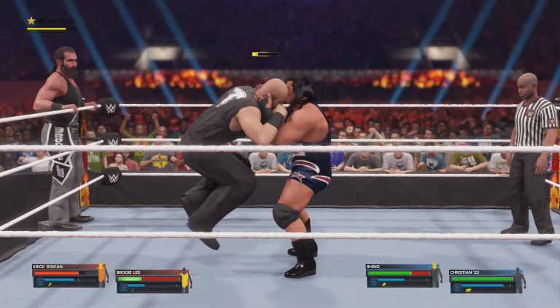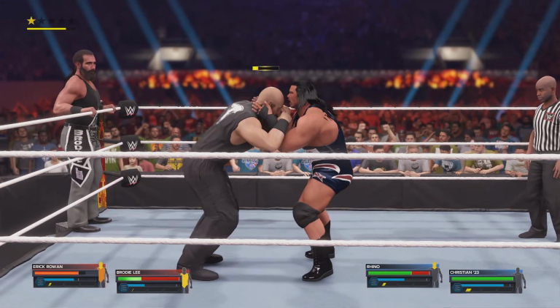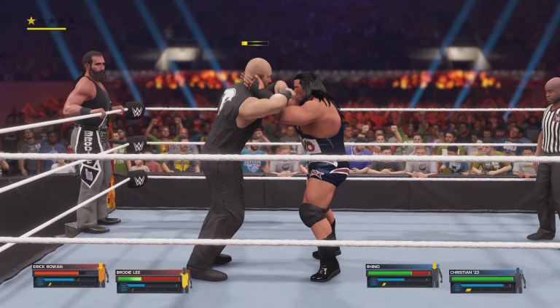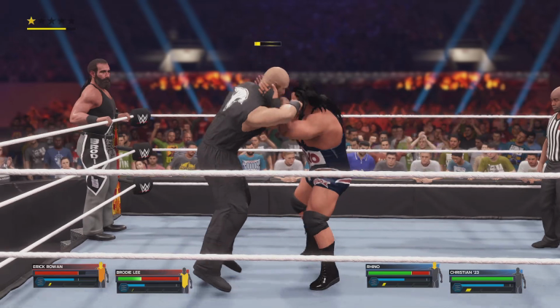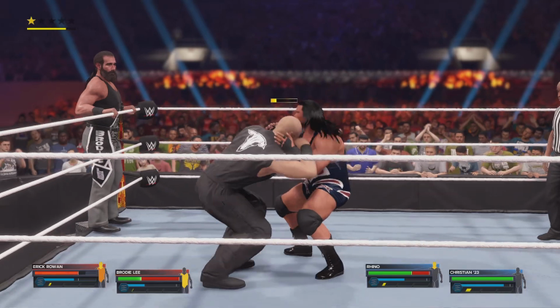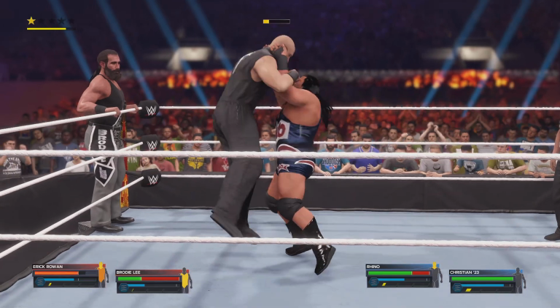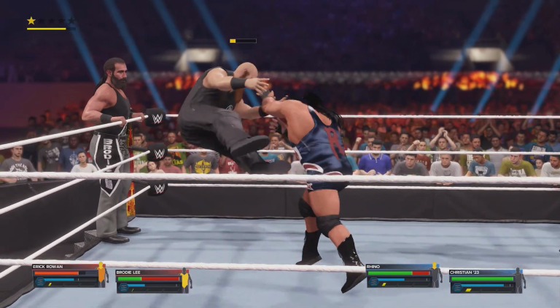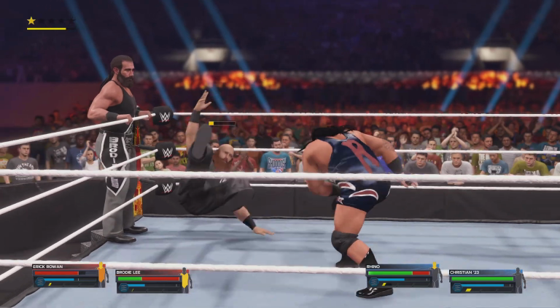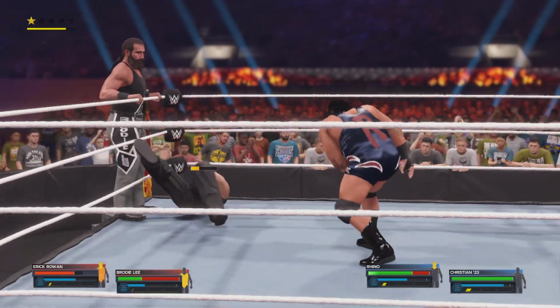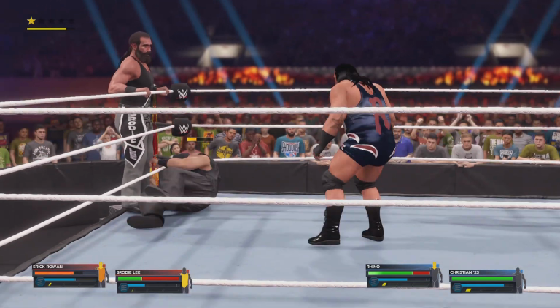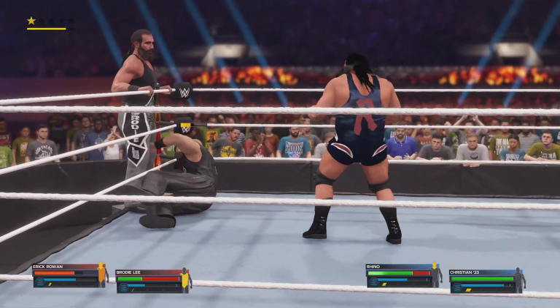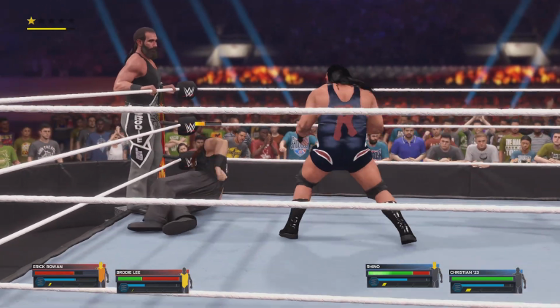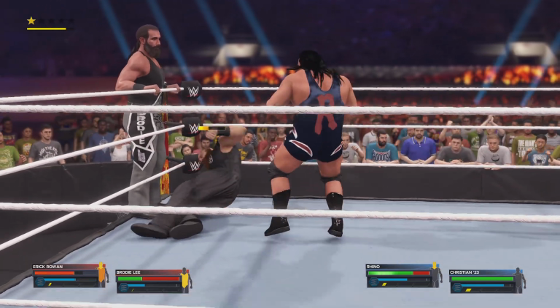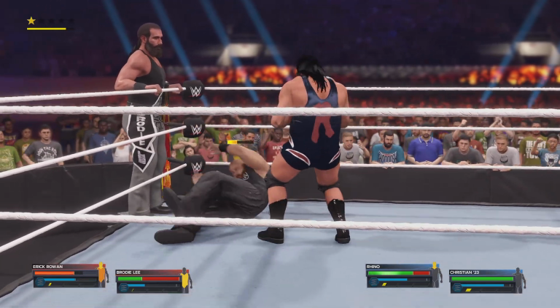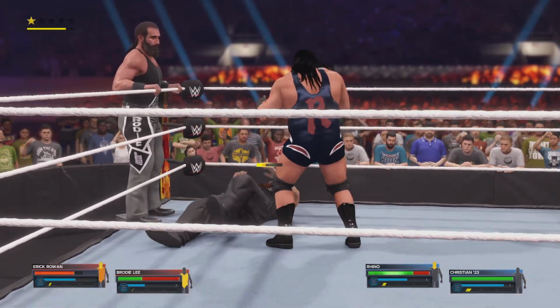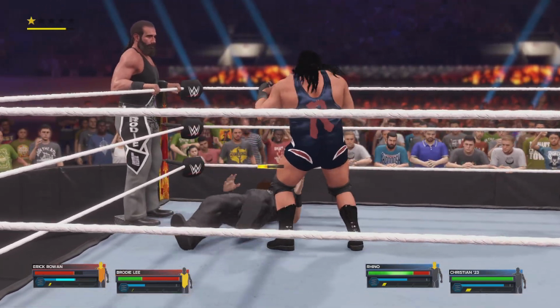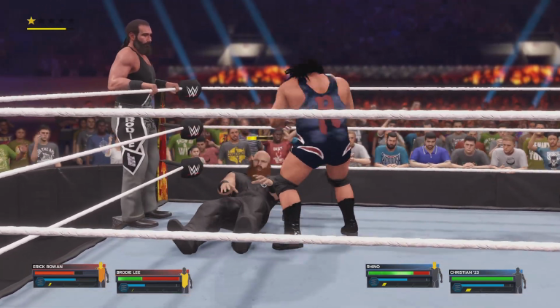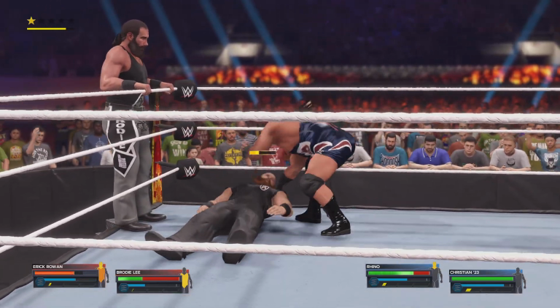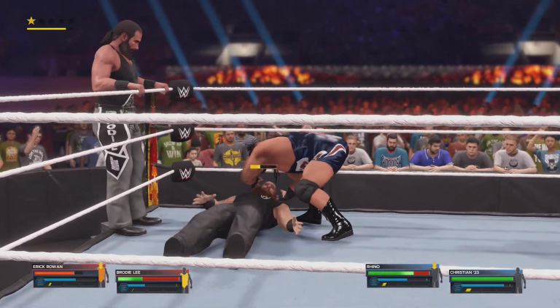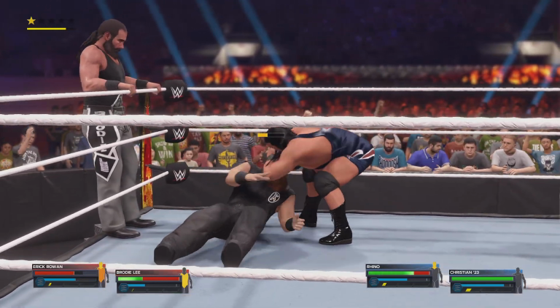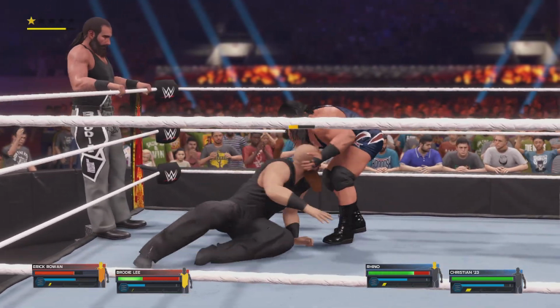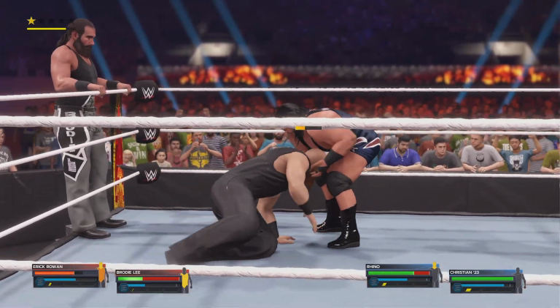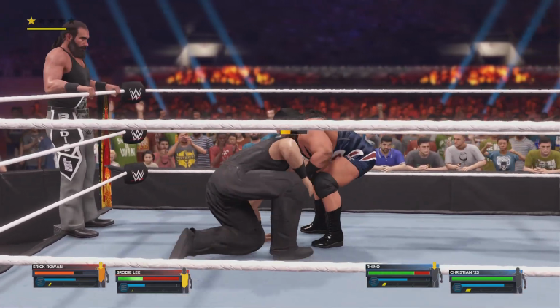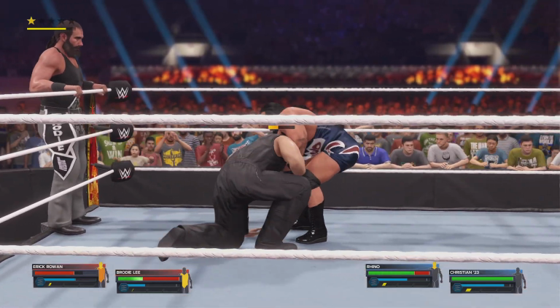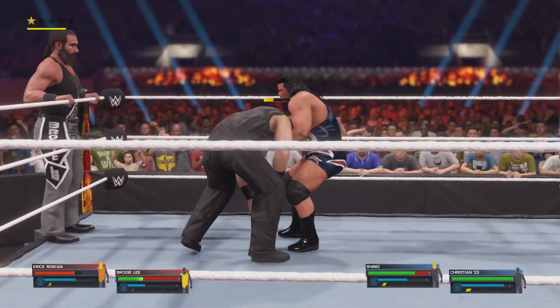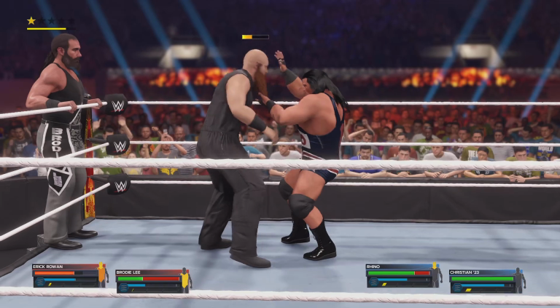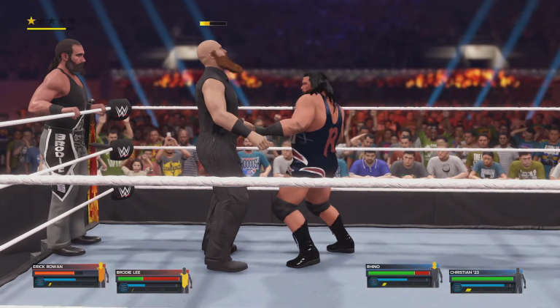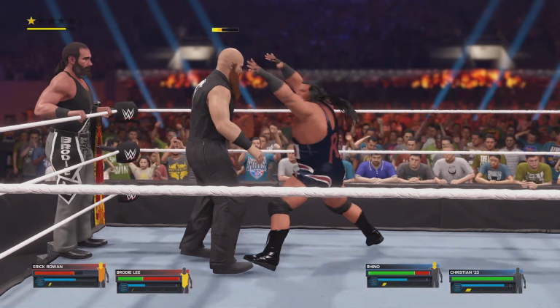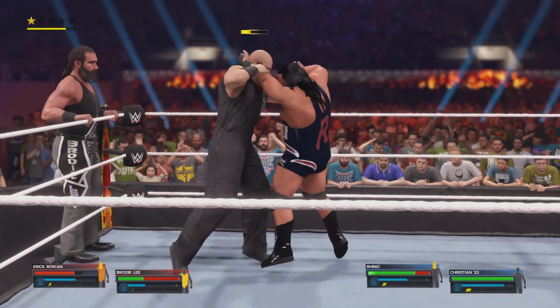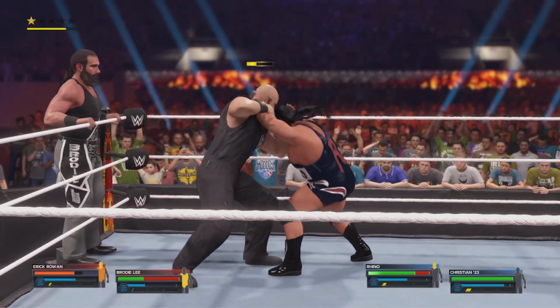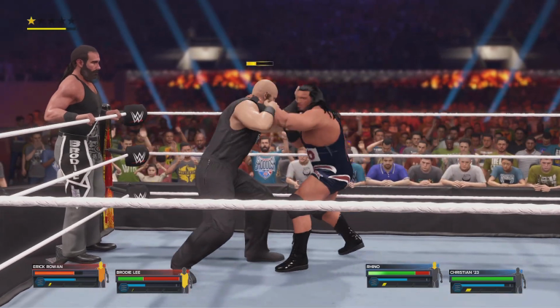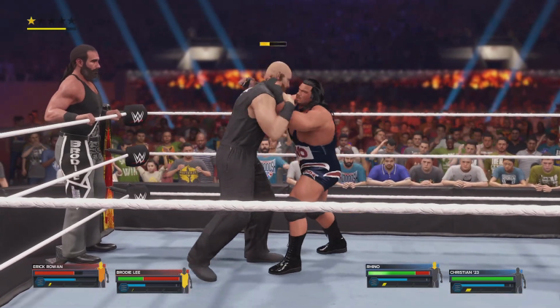Just dead-lifting their opponent, tossing their opponent like they're nothing. Not the prettiest thing you'll ever see, but it sure looks effective from here.